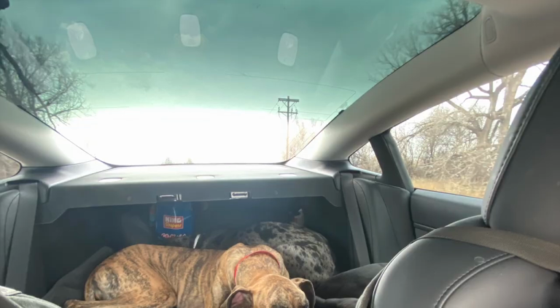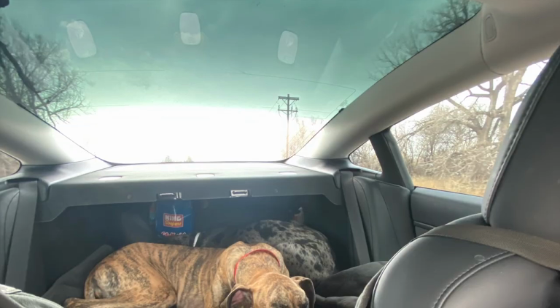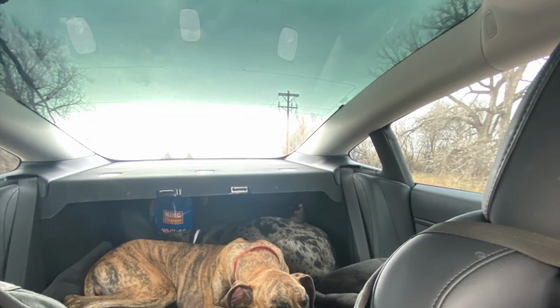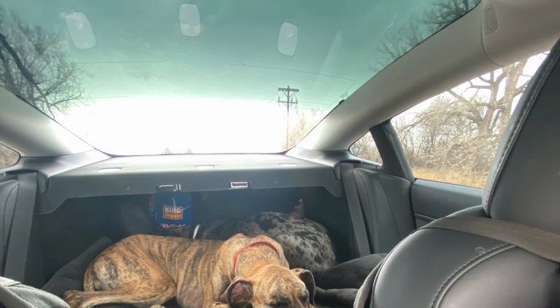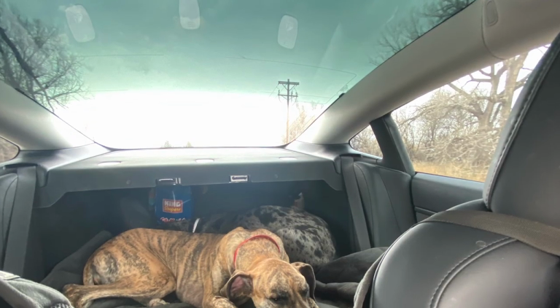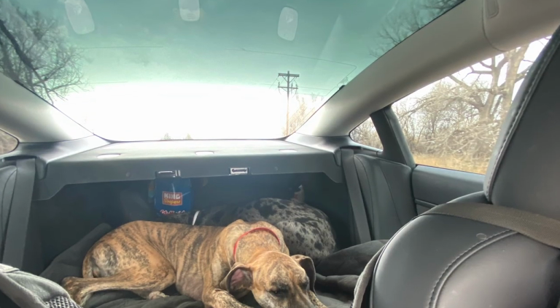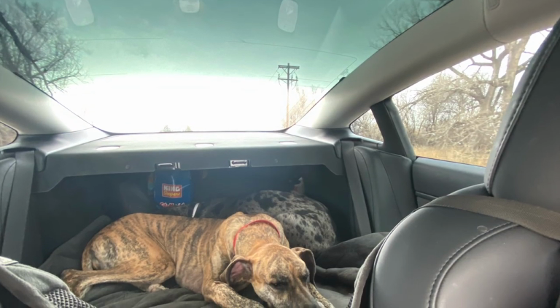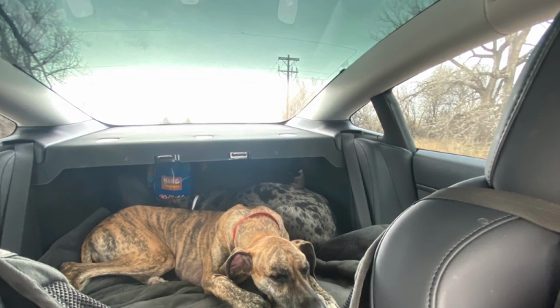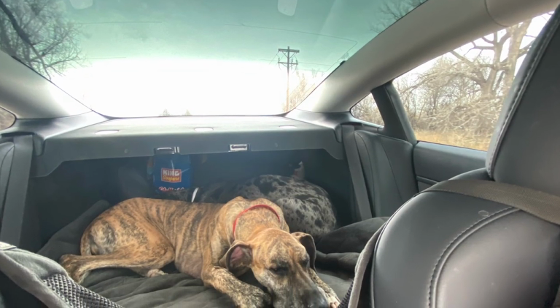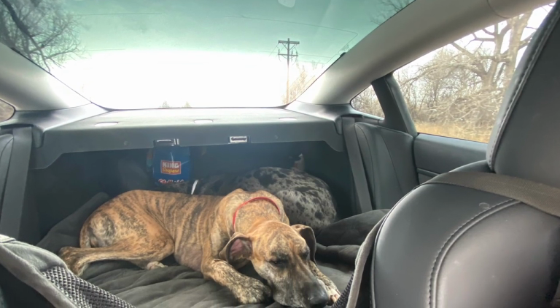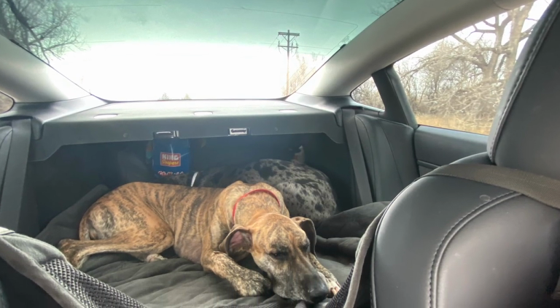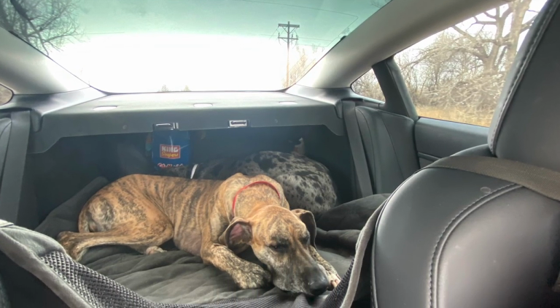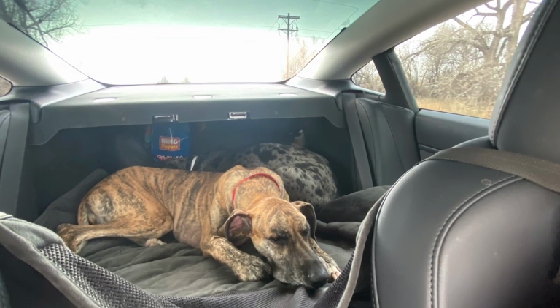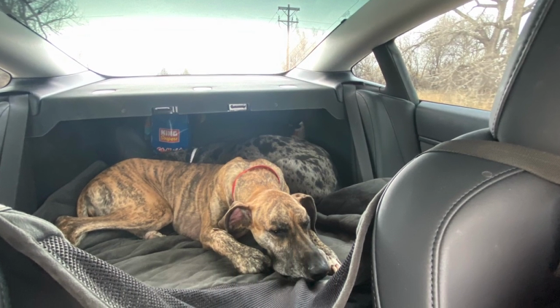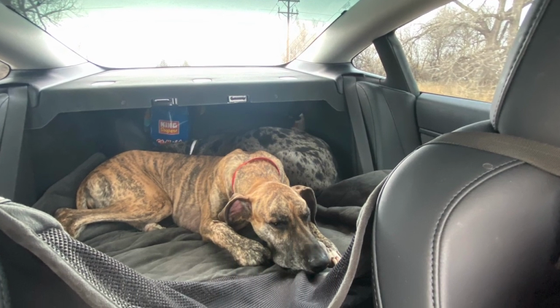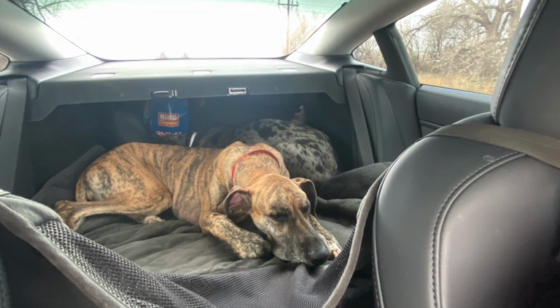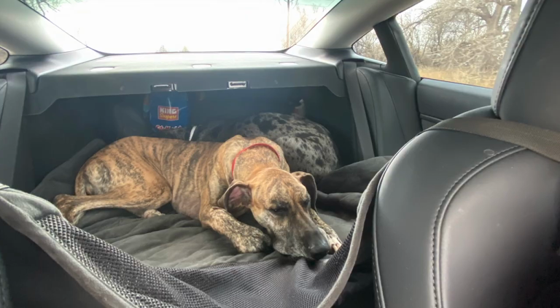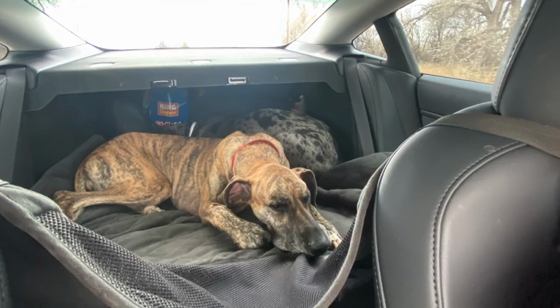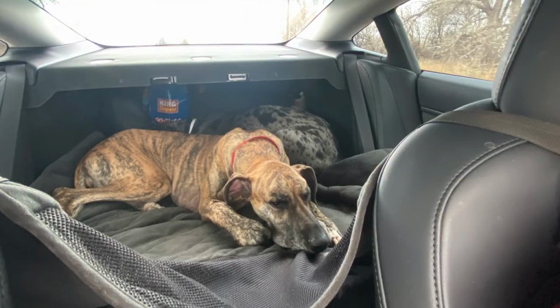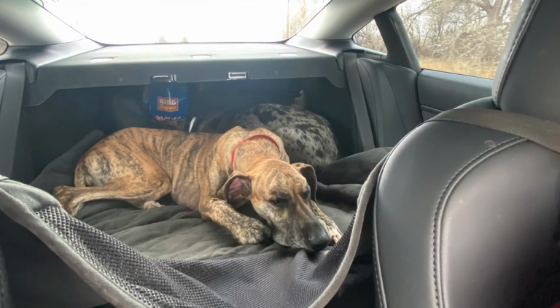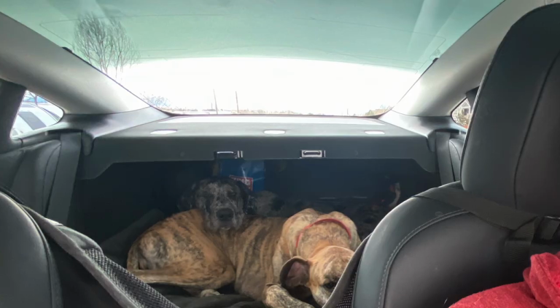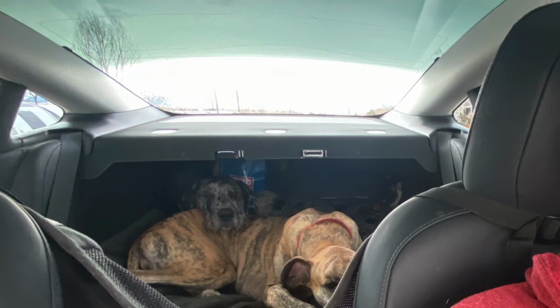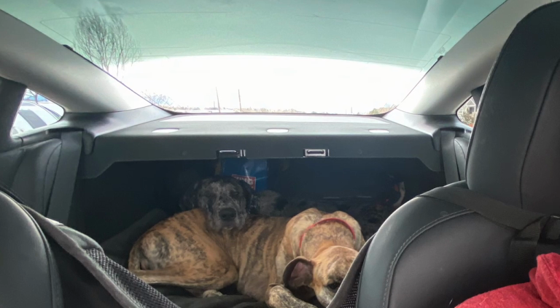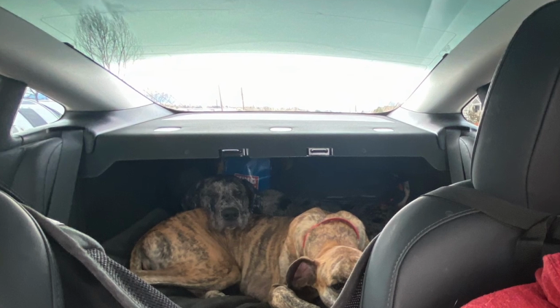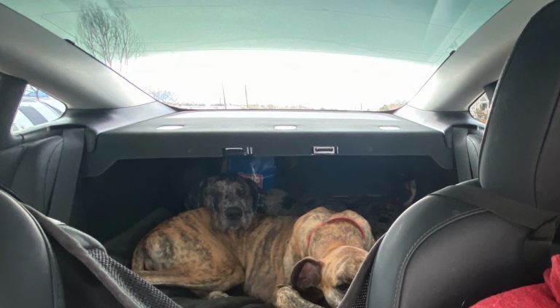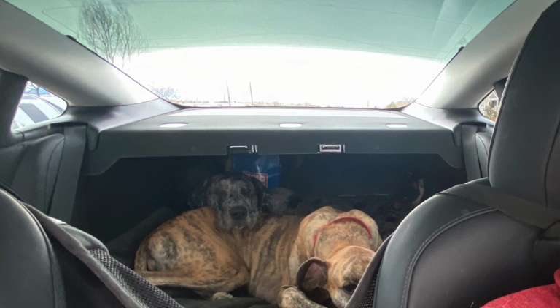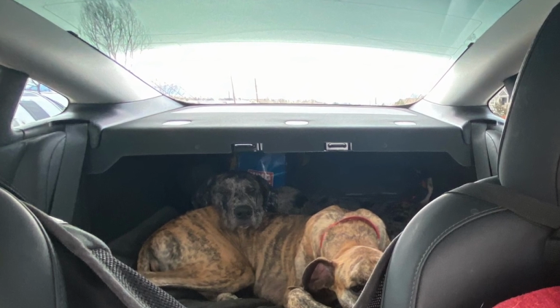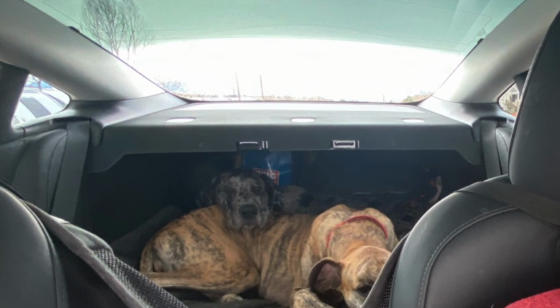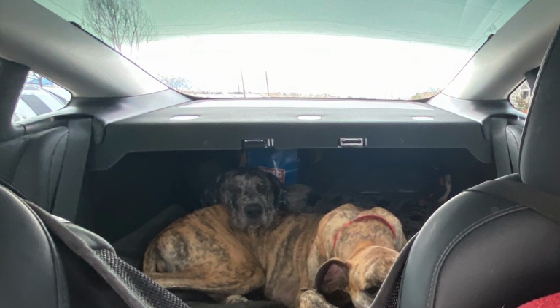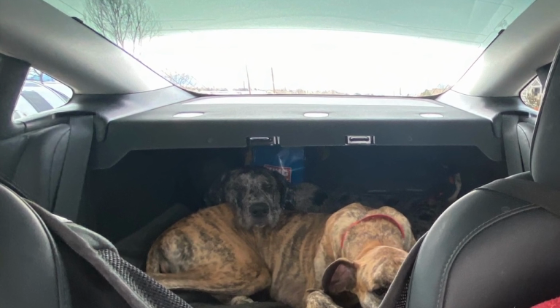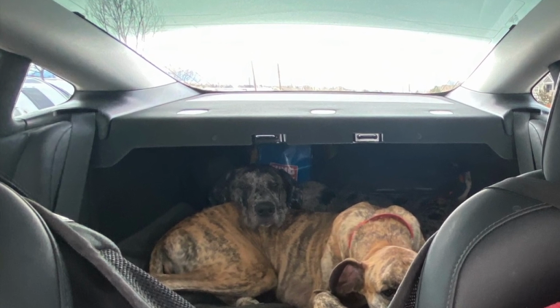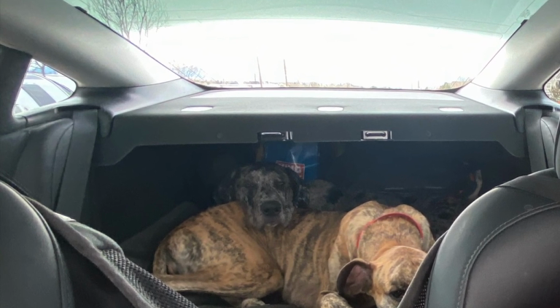For reference, here are some photos of the dogs on the Model 3 before we got rid of it. It worked, but not ideal.